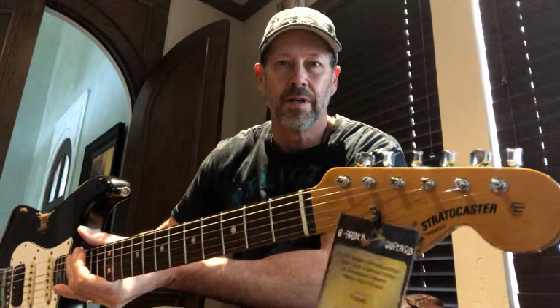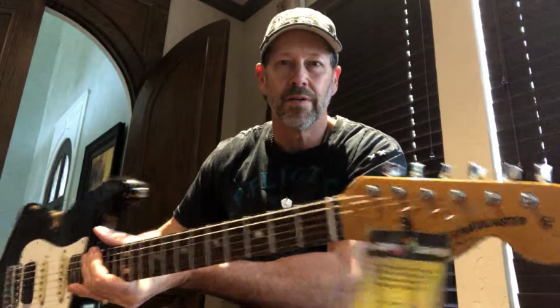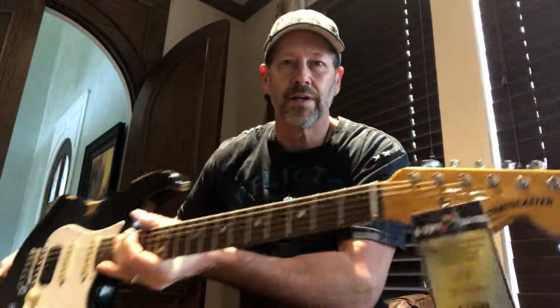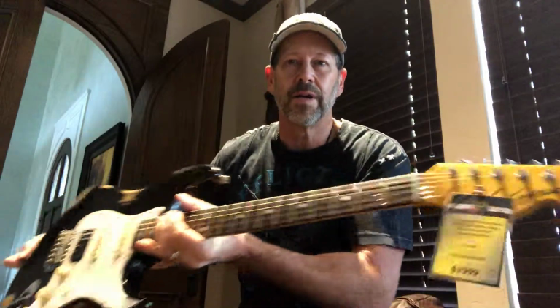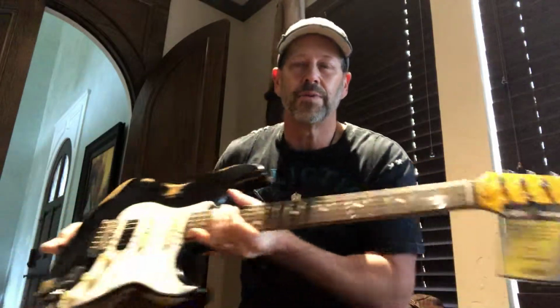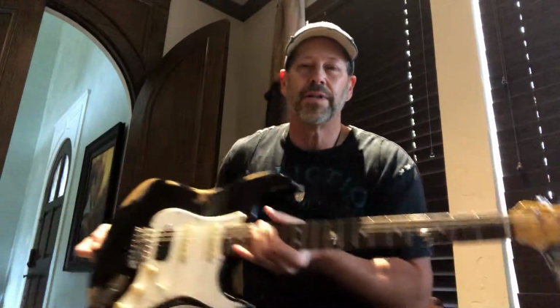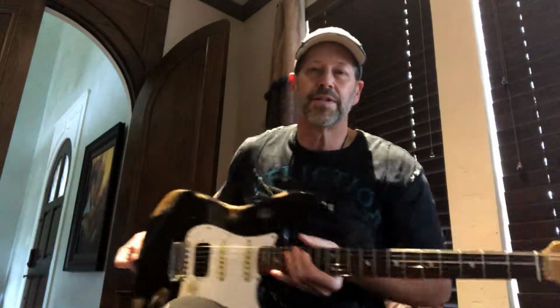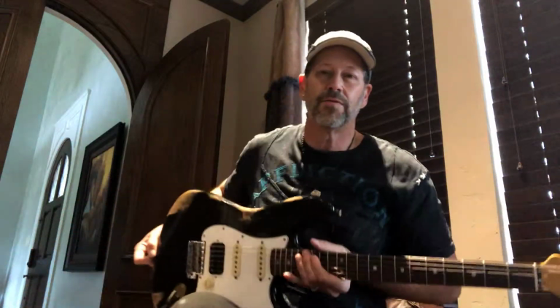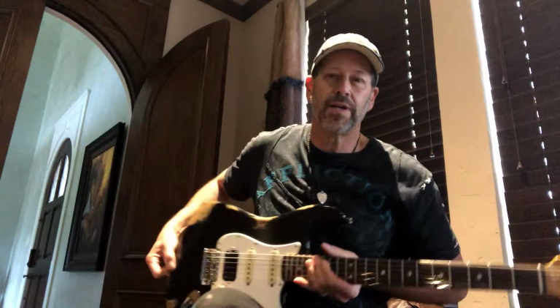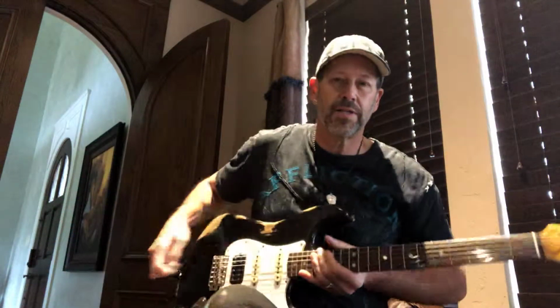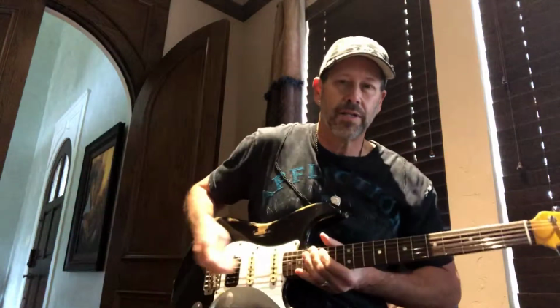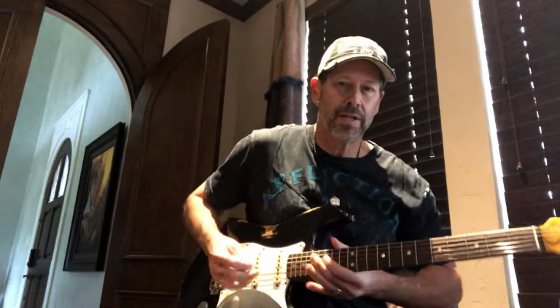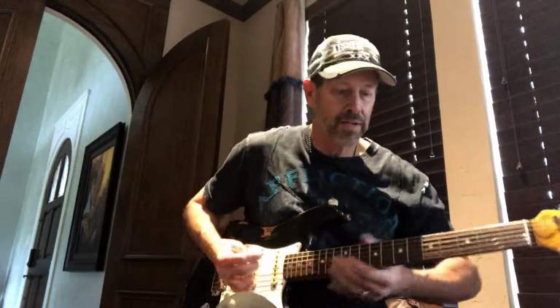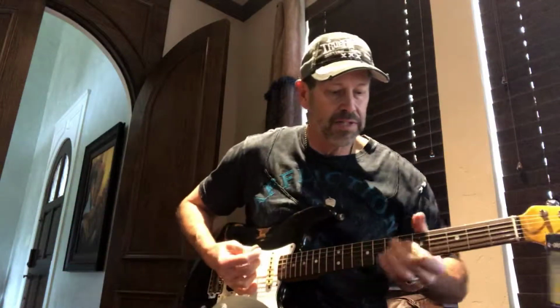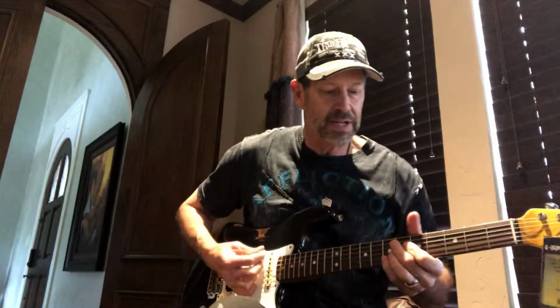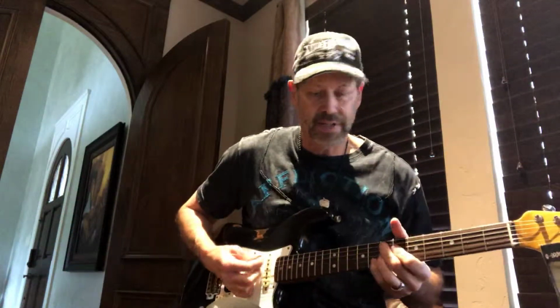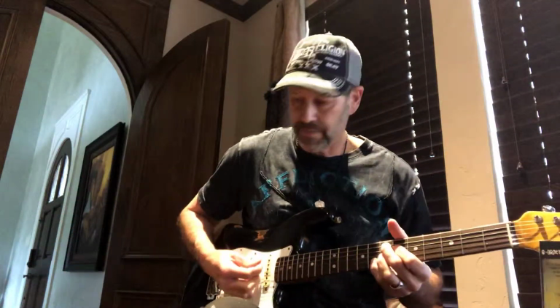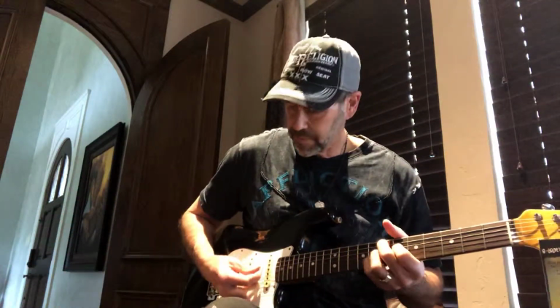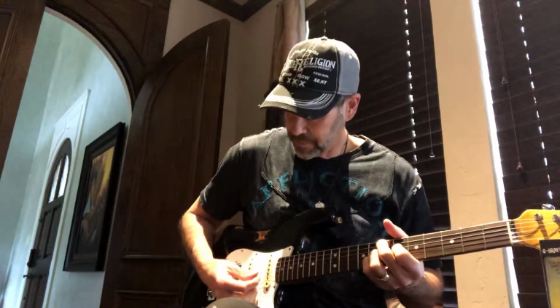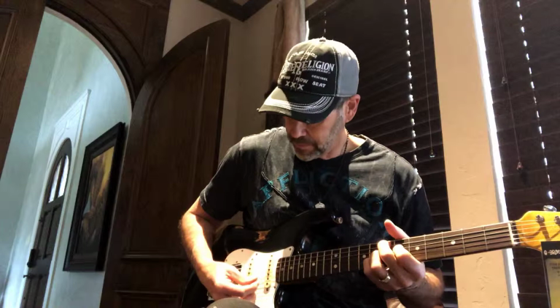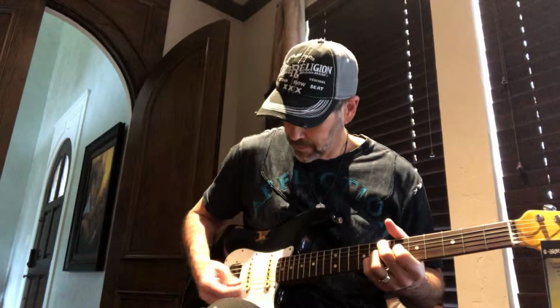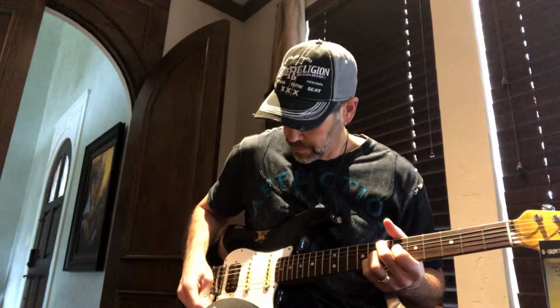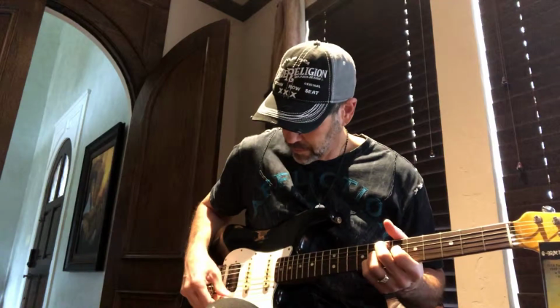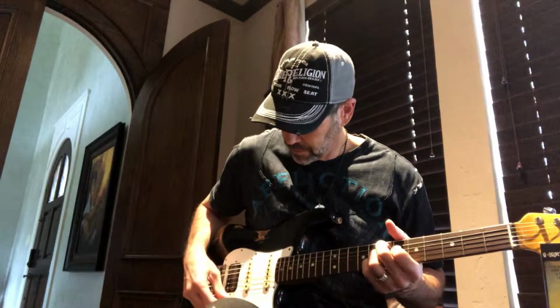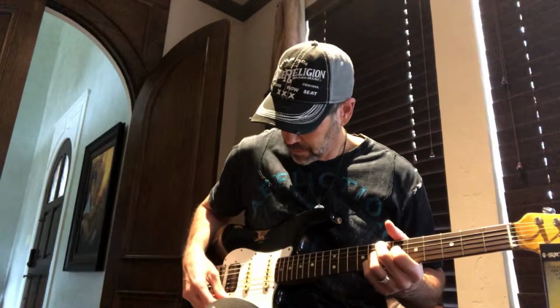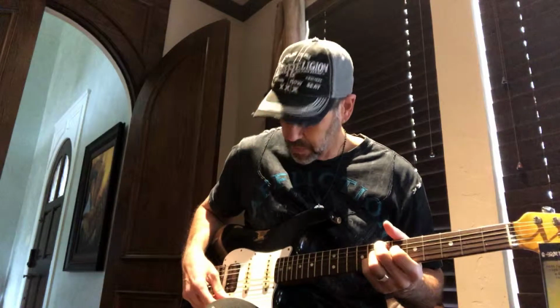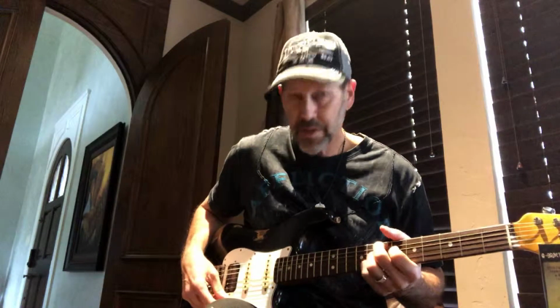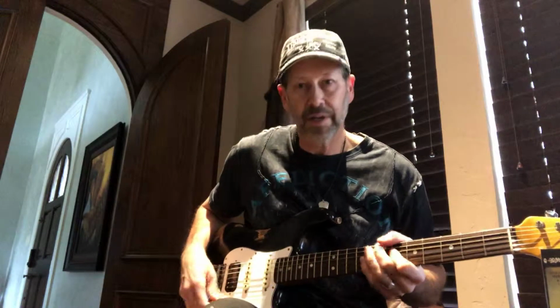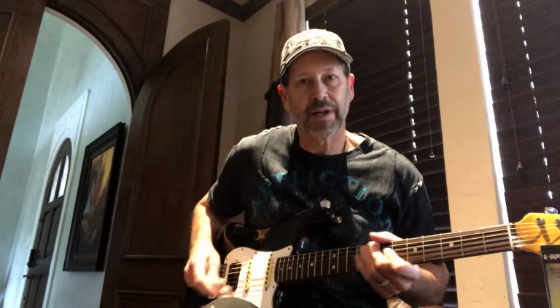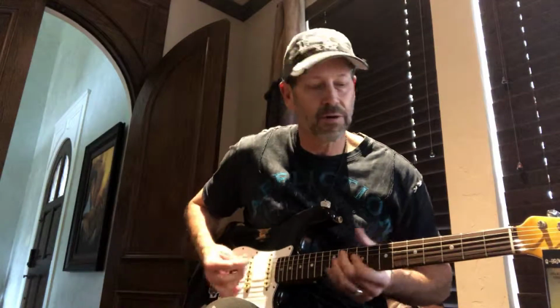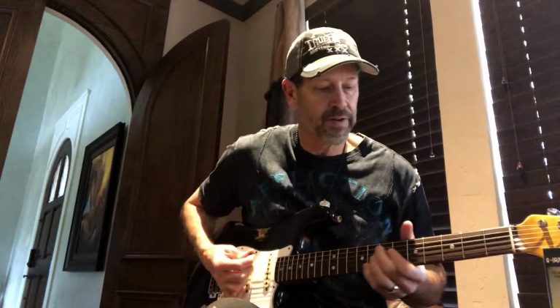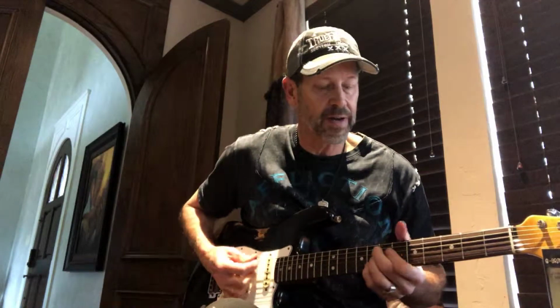I'm going to go ahead and play this thing for you, so you can get an idea of what it sounds like. Starting at a lower volume.